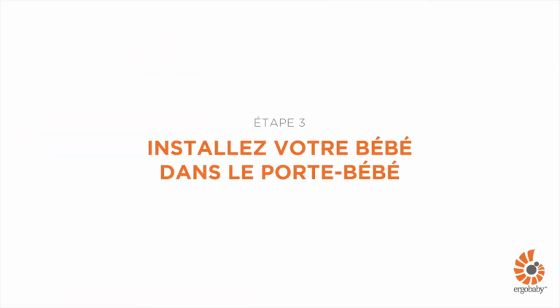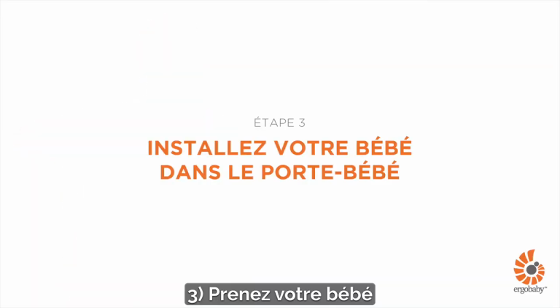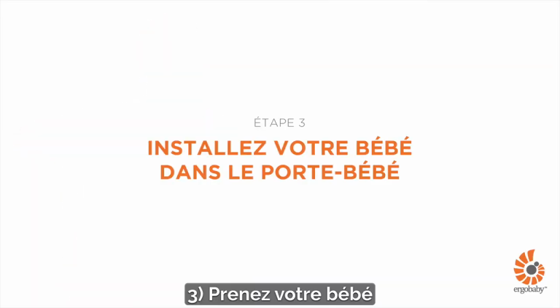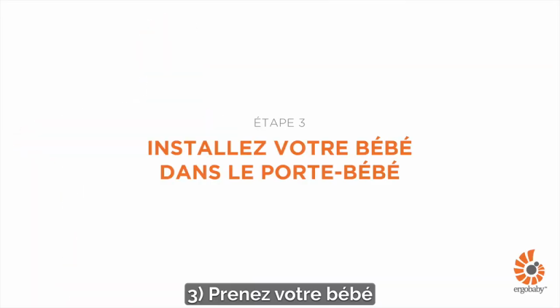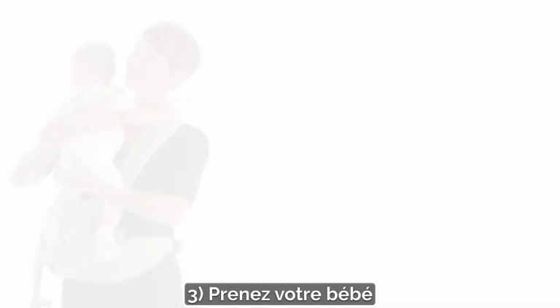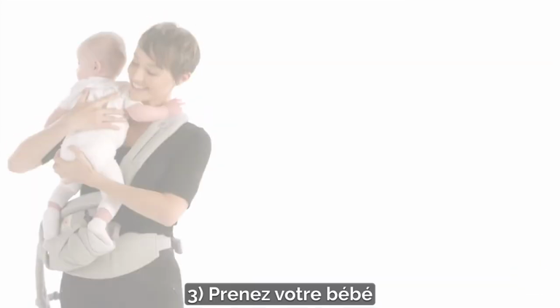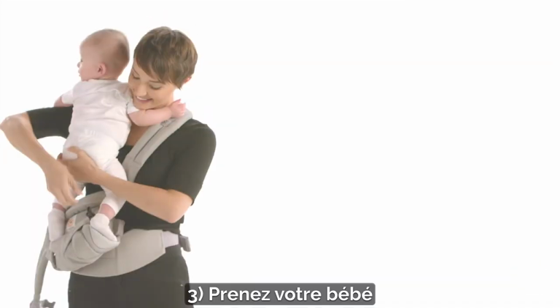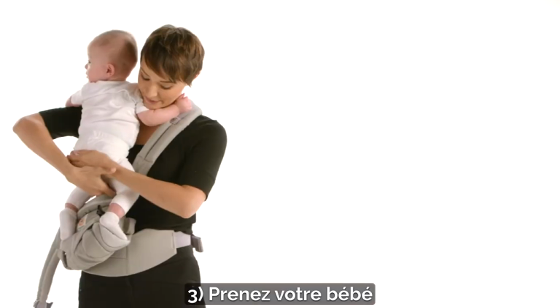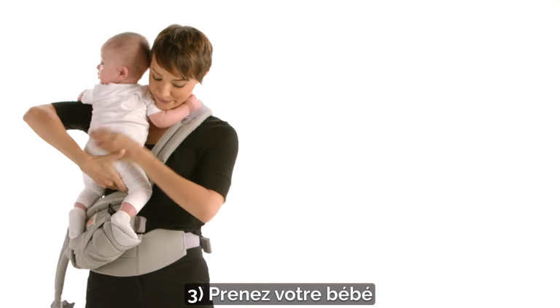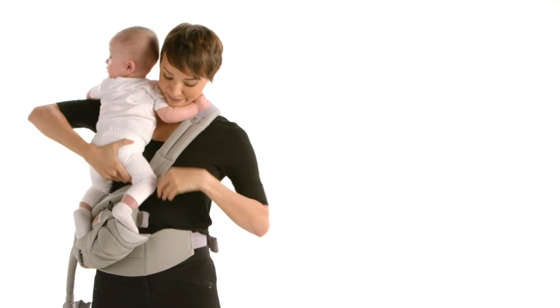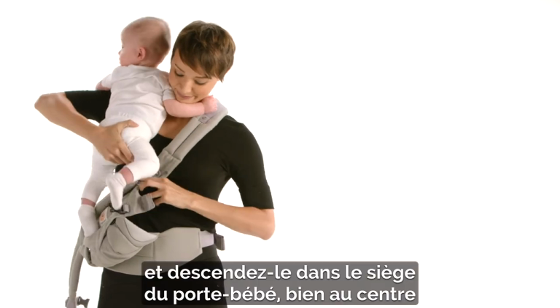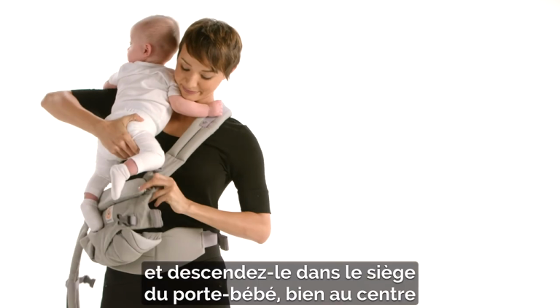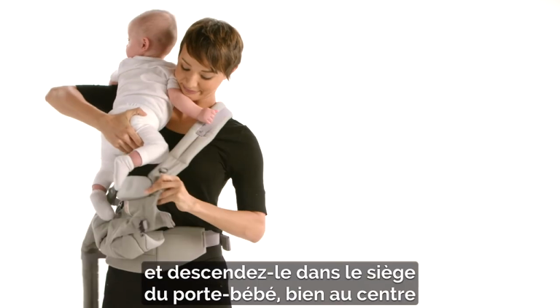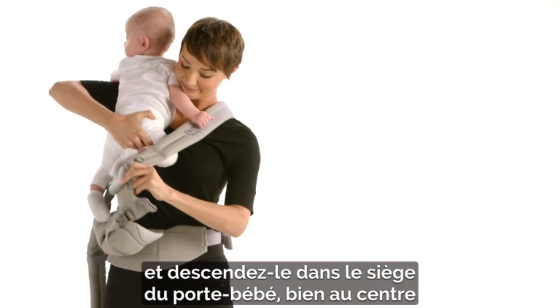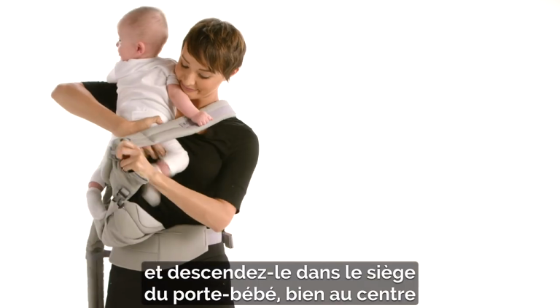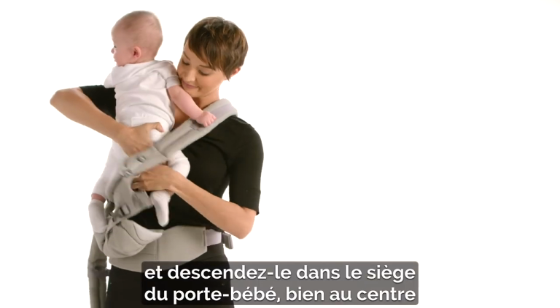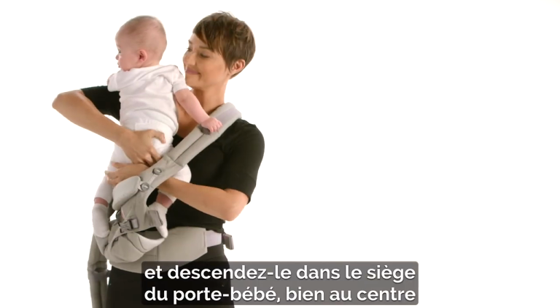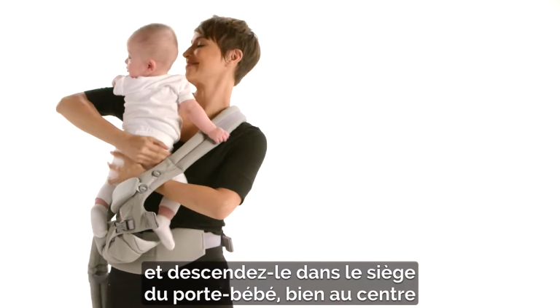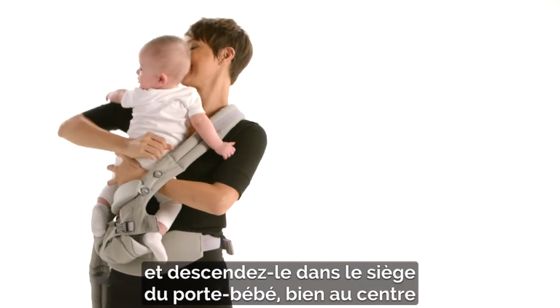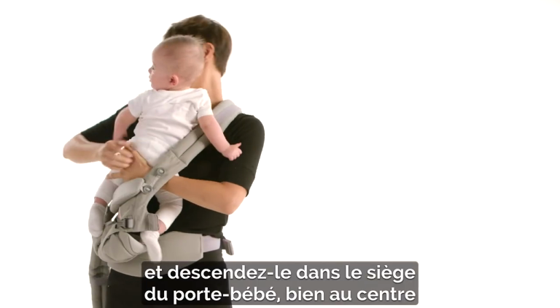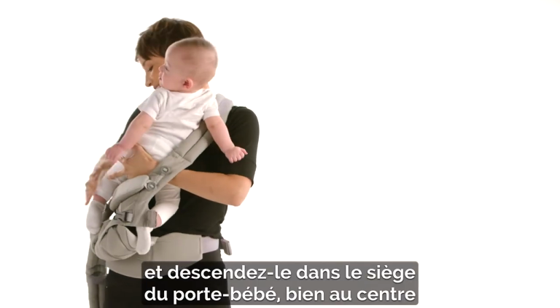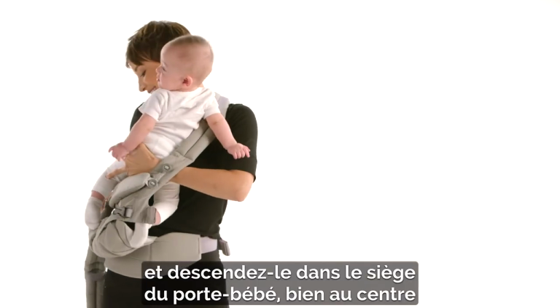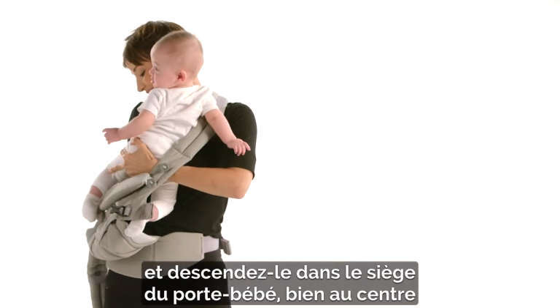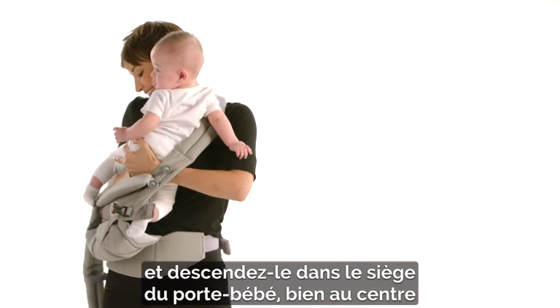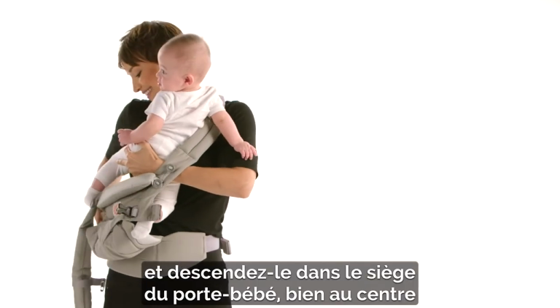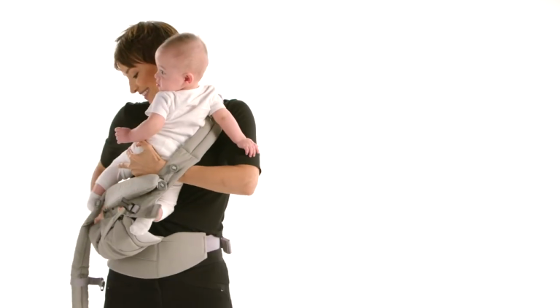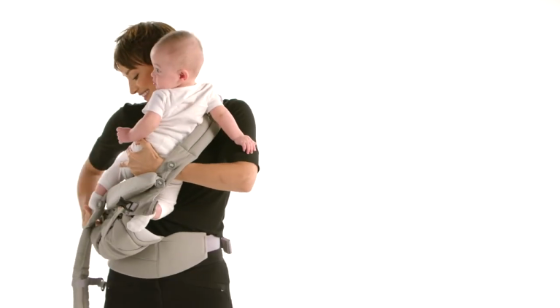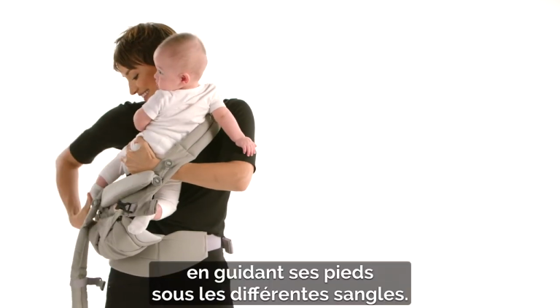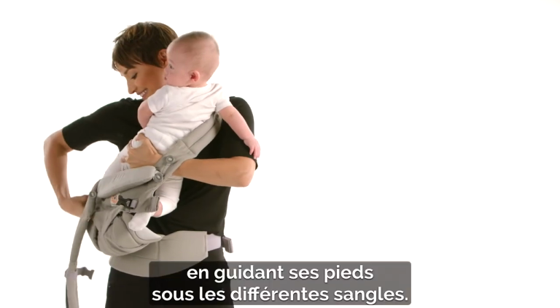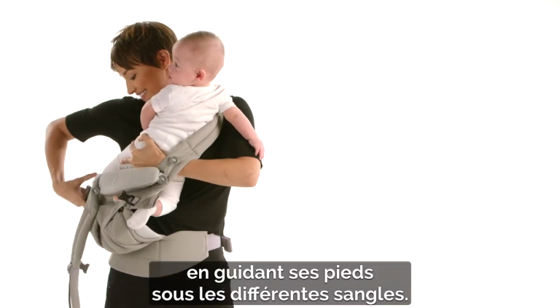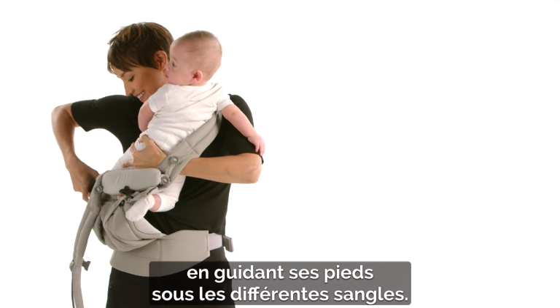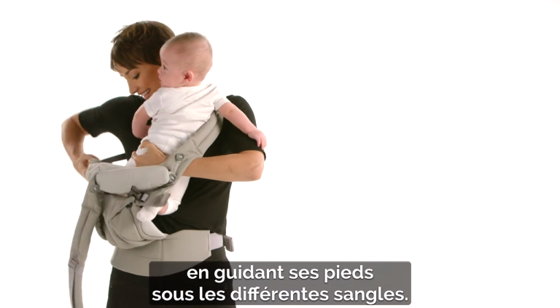Third, pick up your baby and lower her centered into the carrier seat, guiding her feet below all the straps.